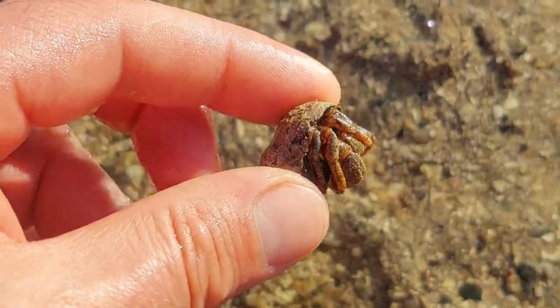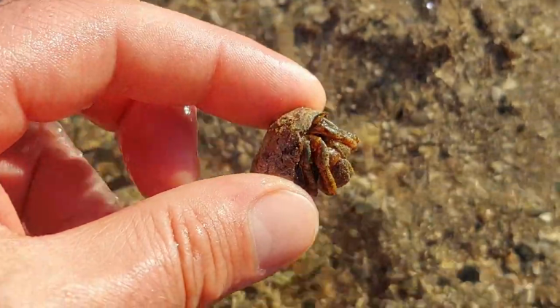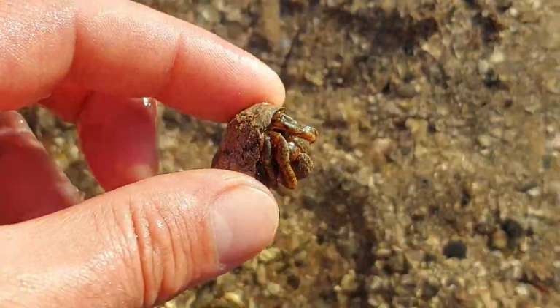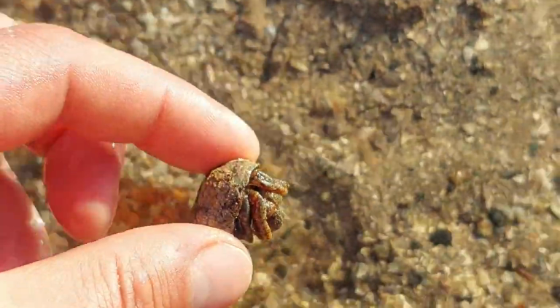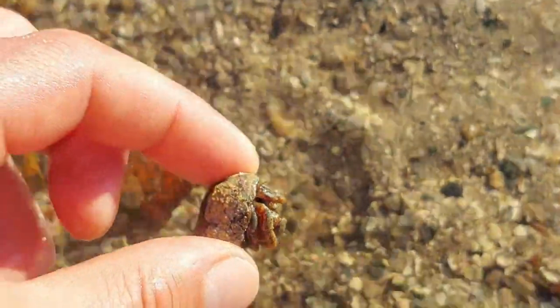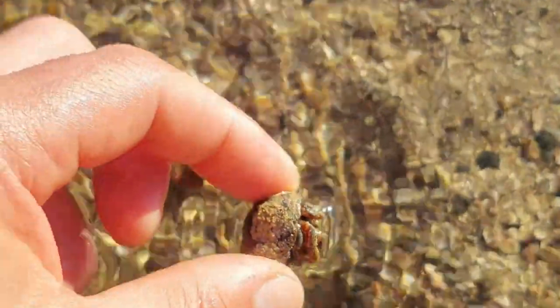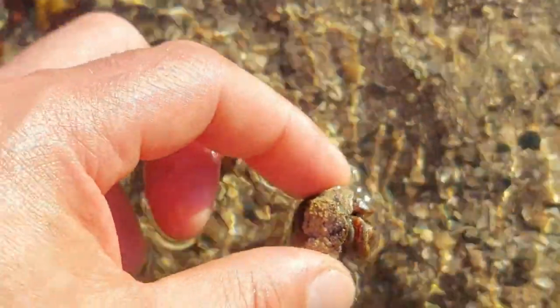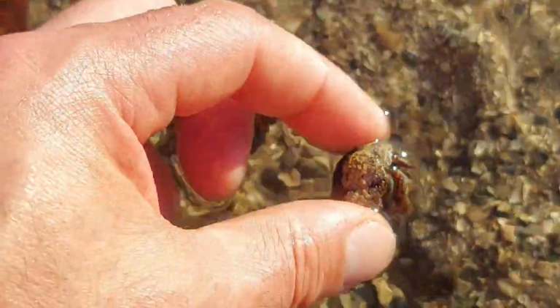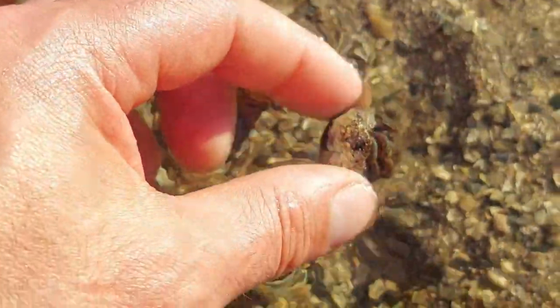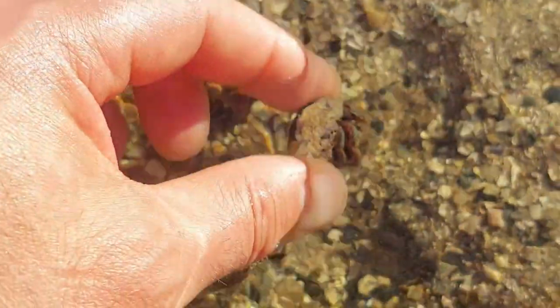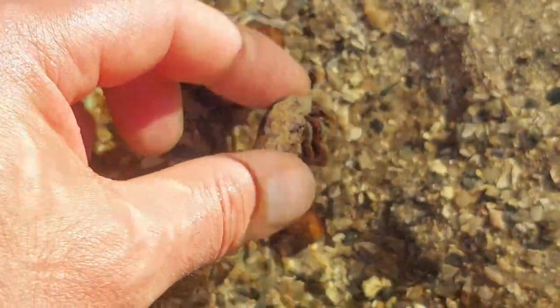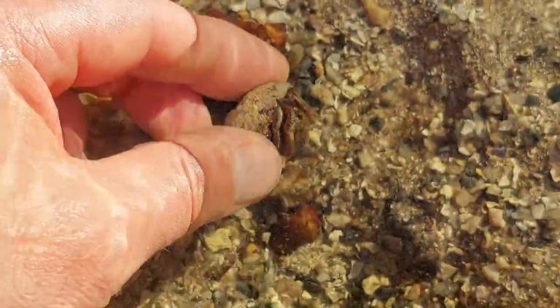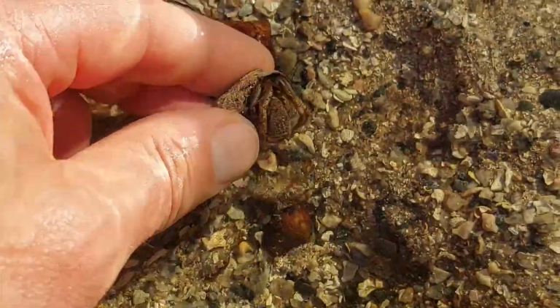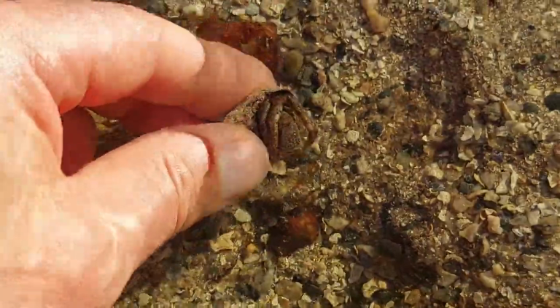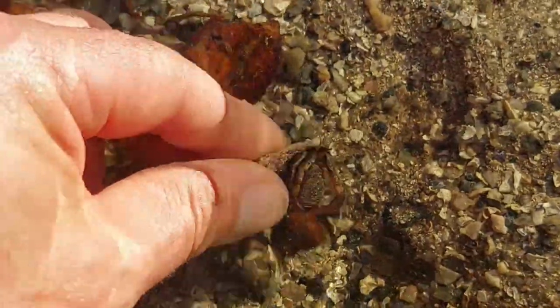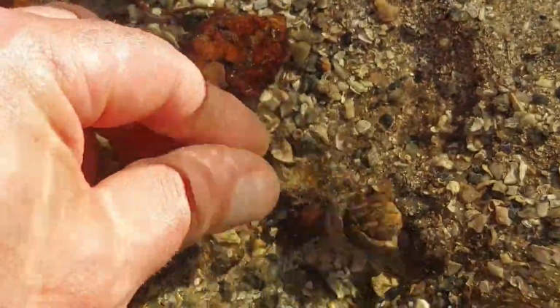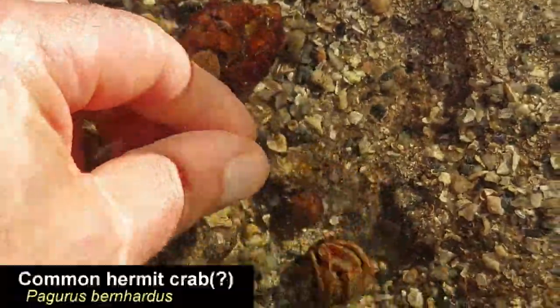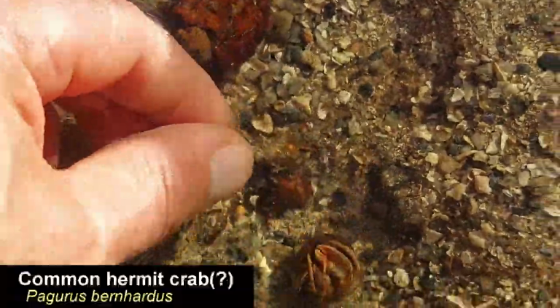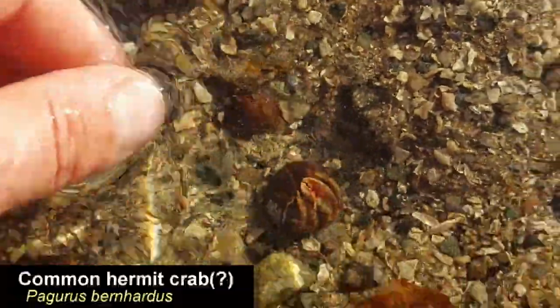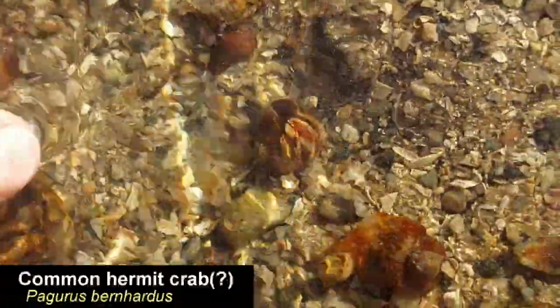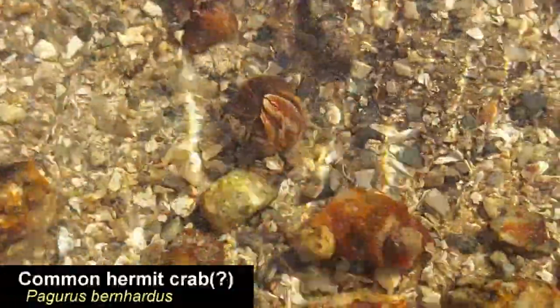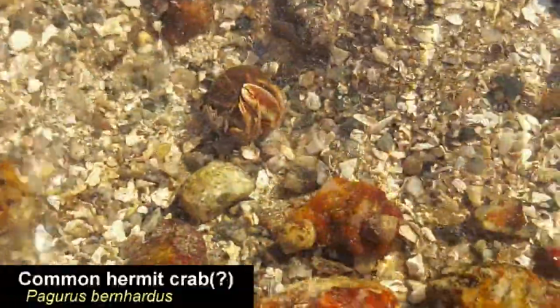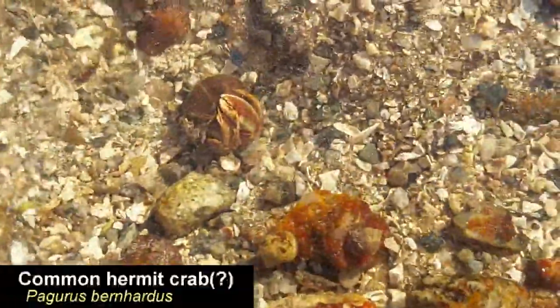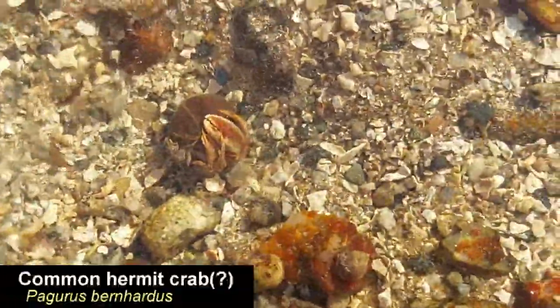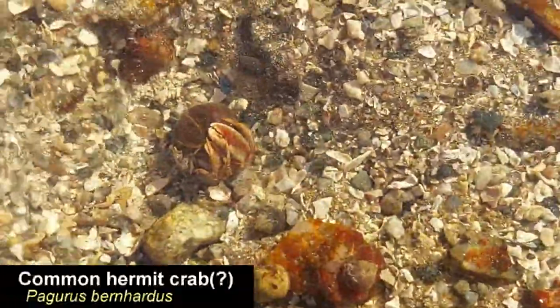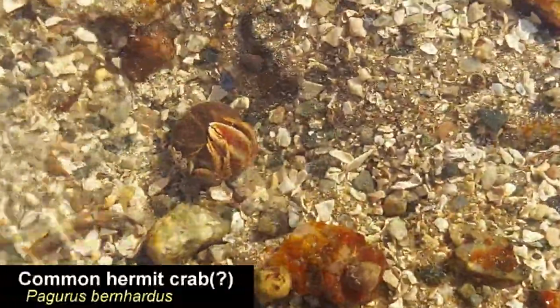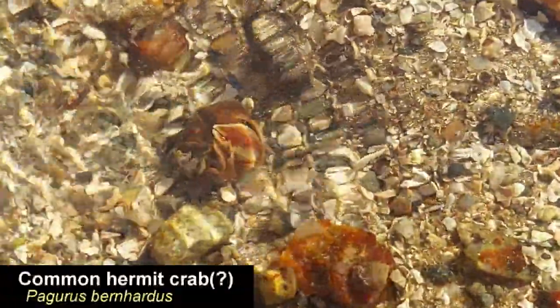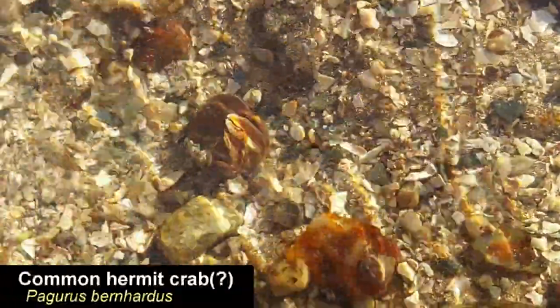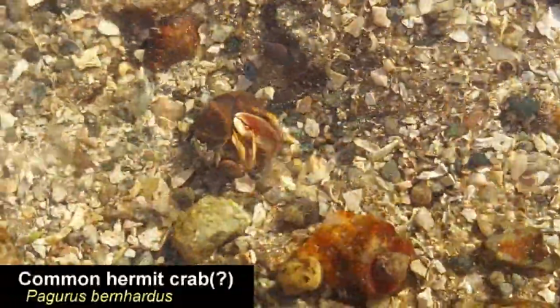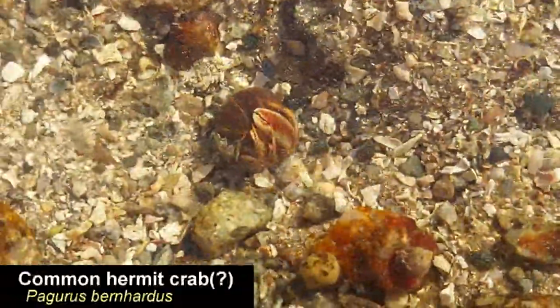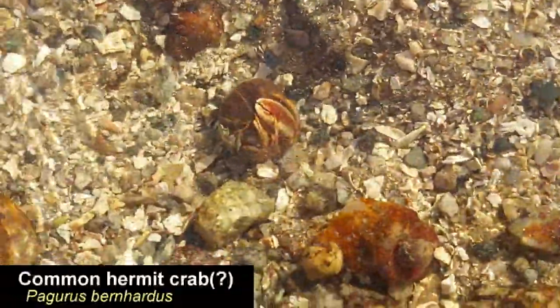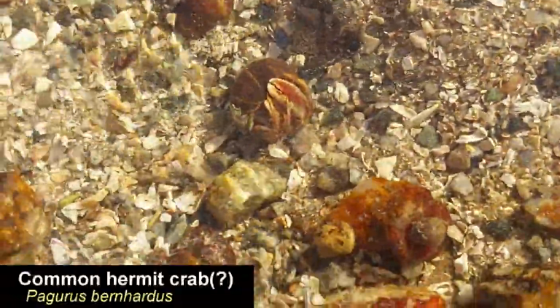As always you can see loads of common hermit crabs on every beach or rock pool in my area.